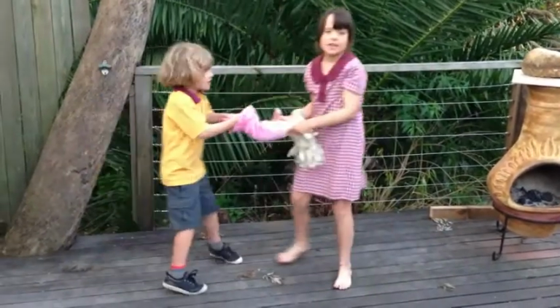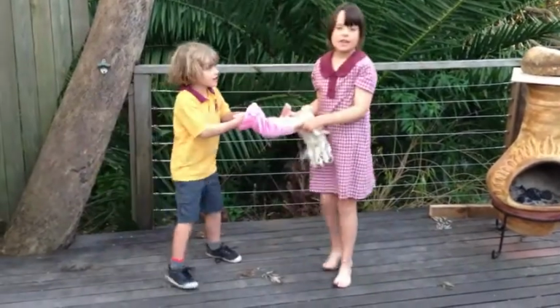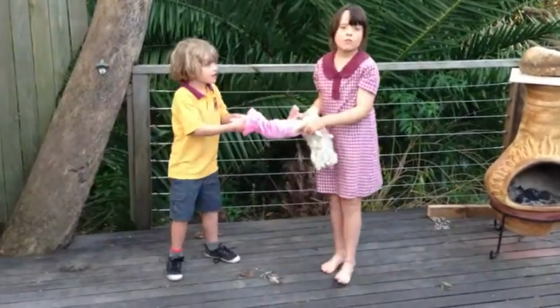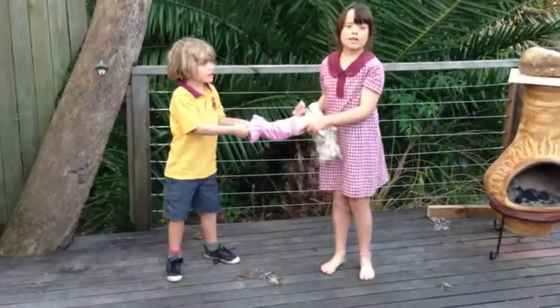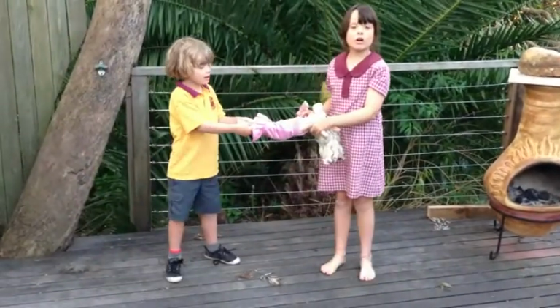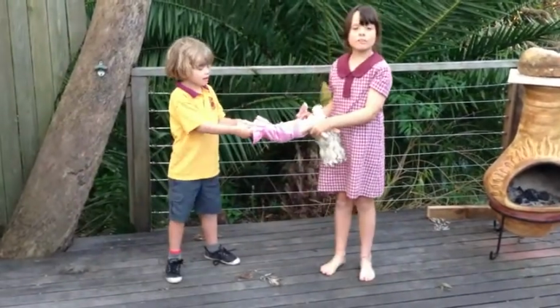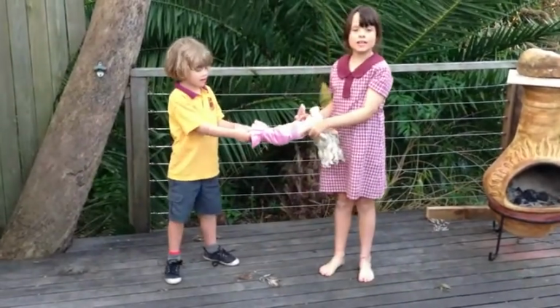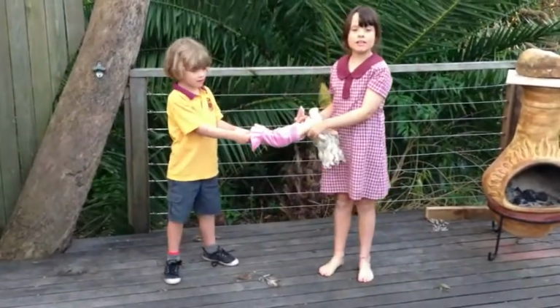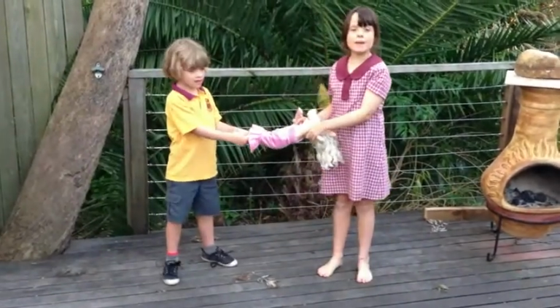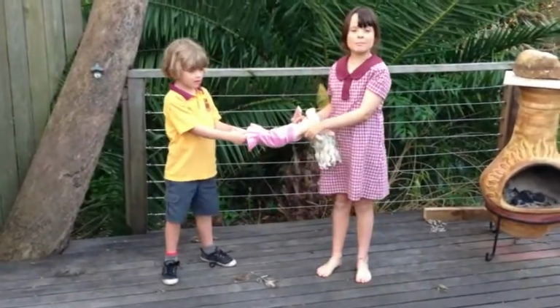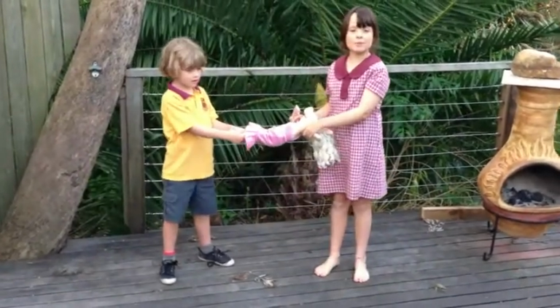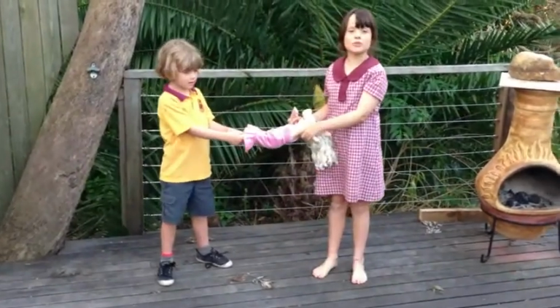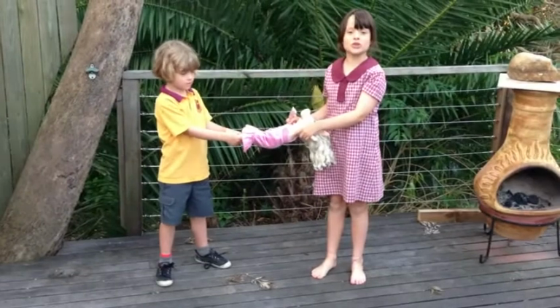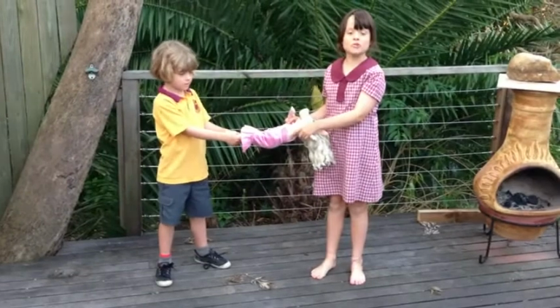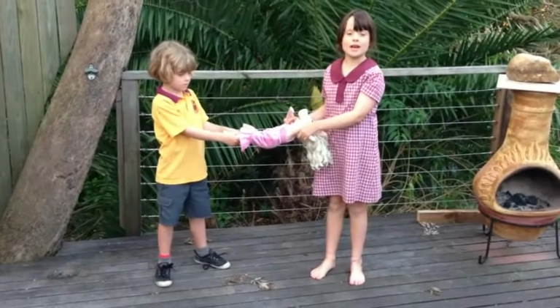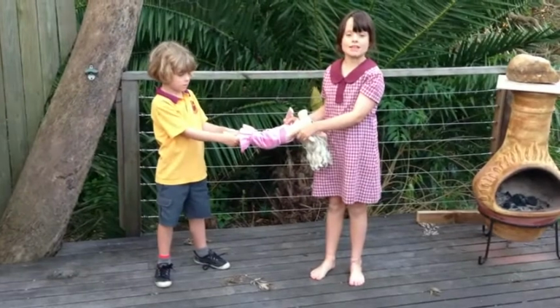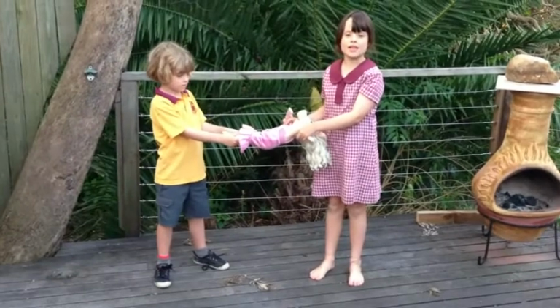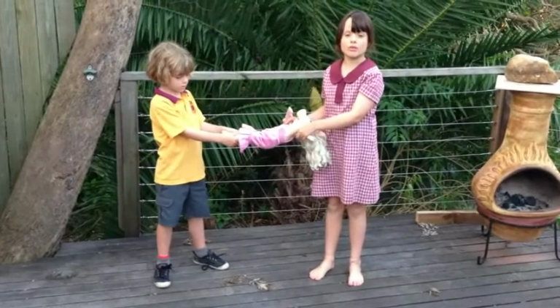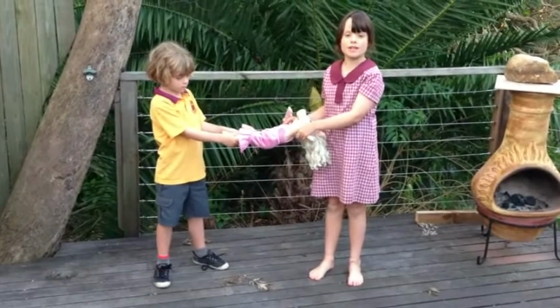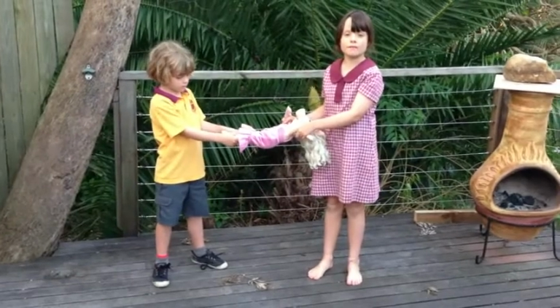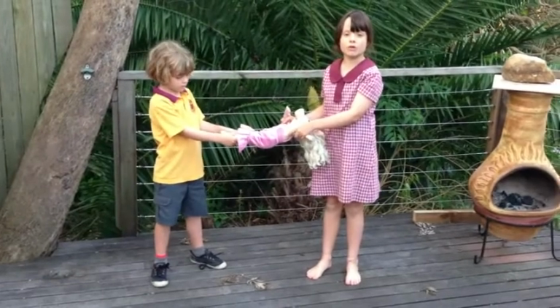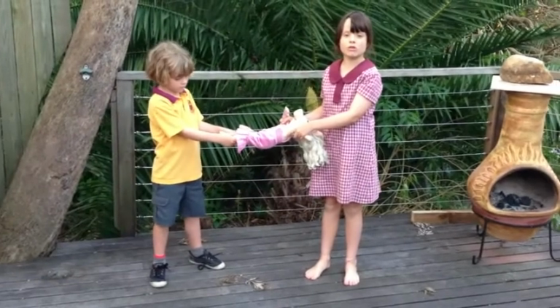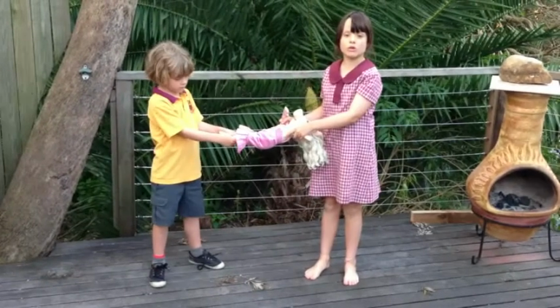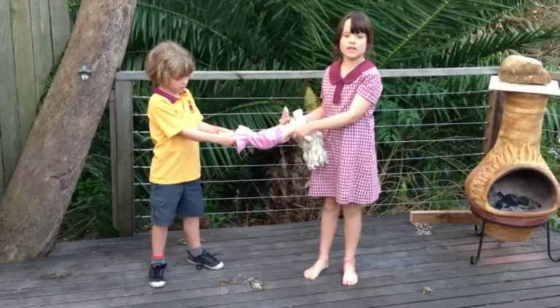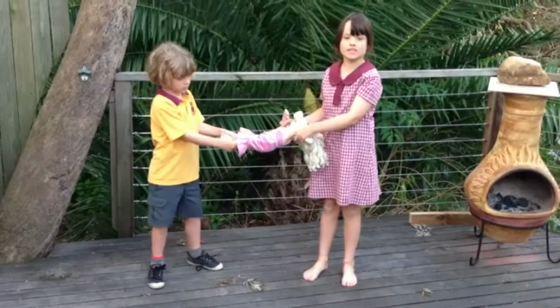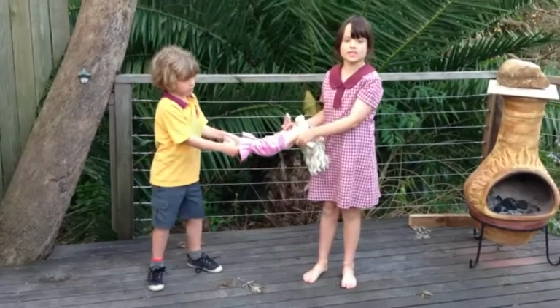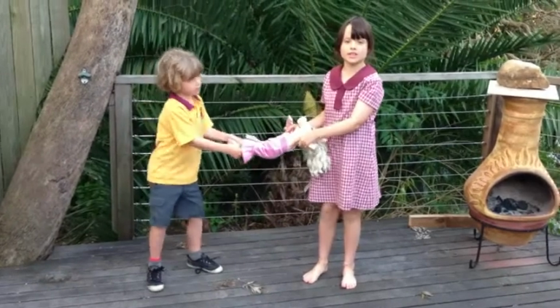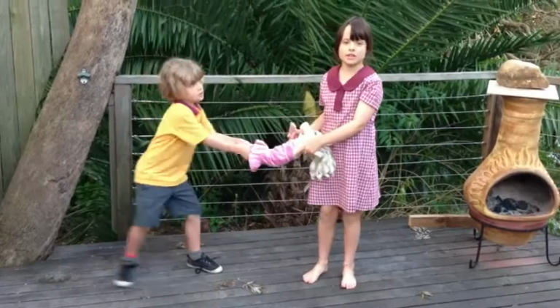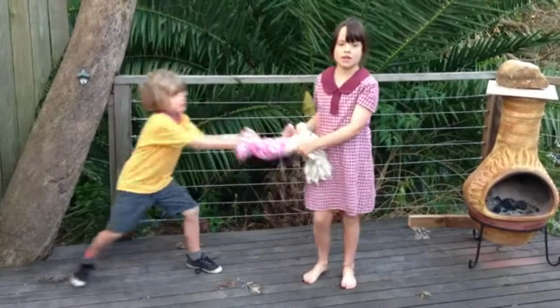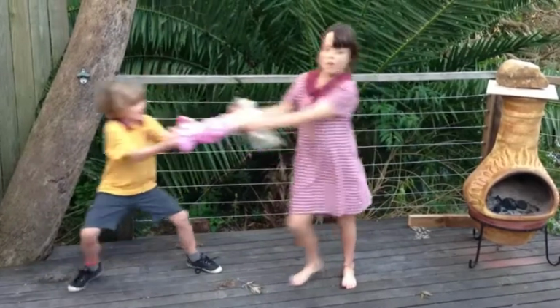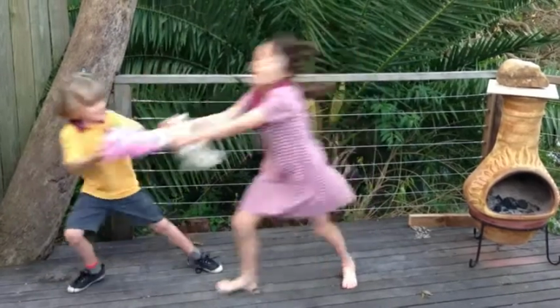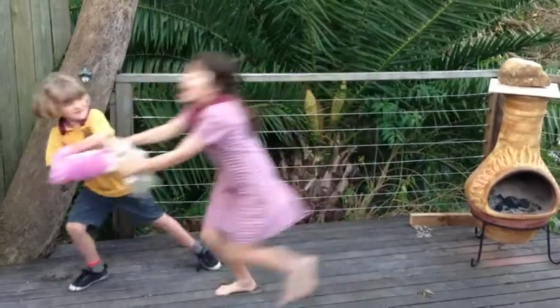When an object is being pulled two ways, it creates a force called tension.